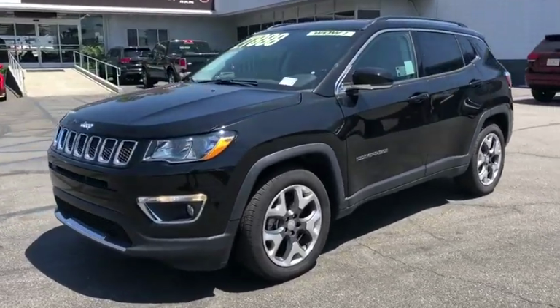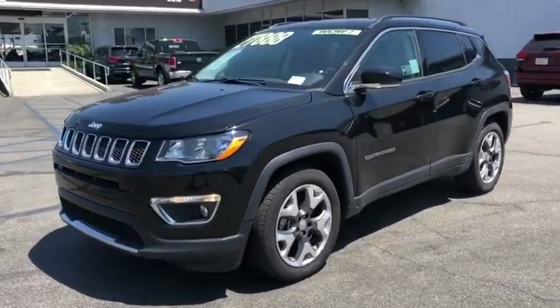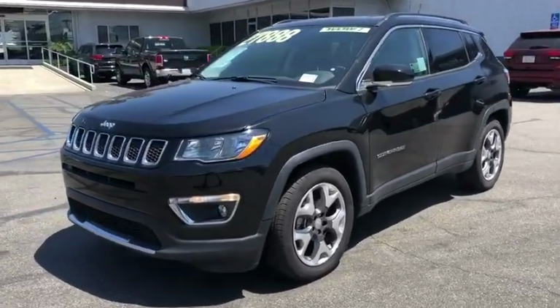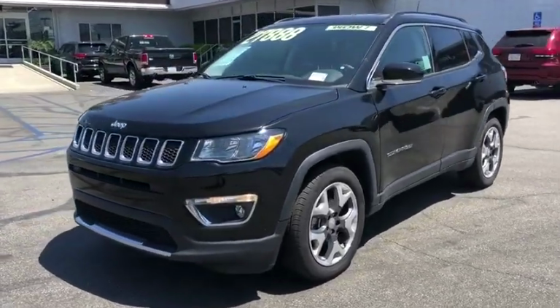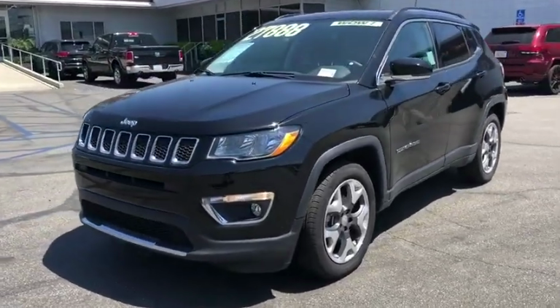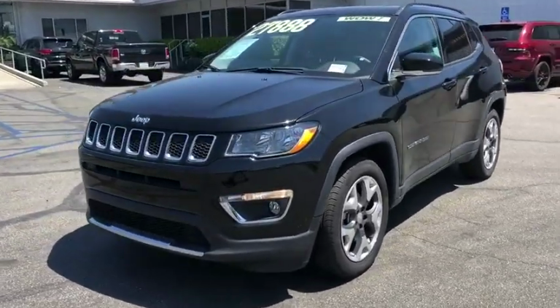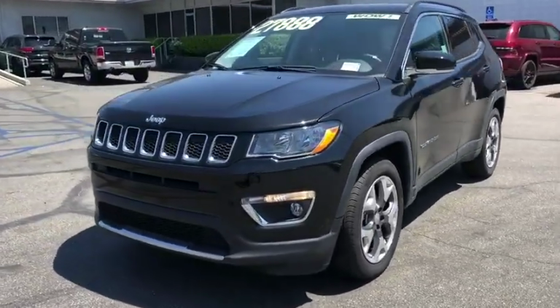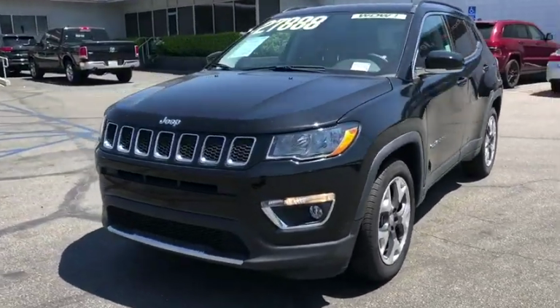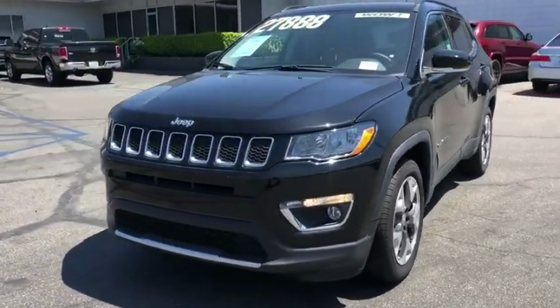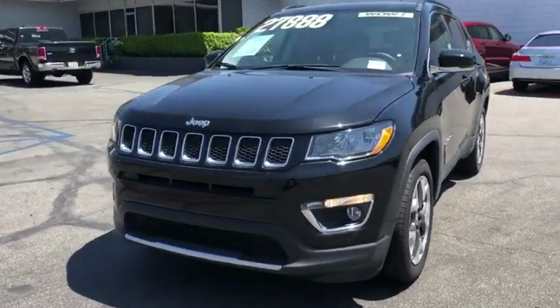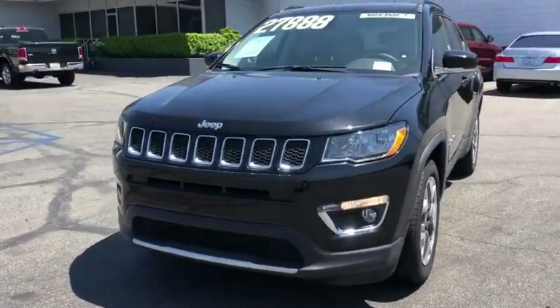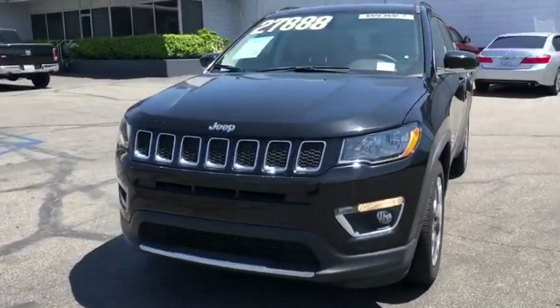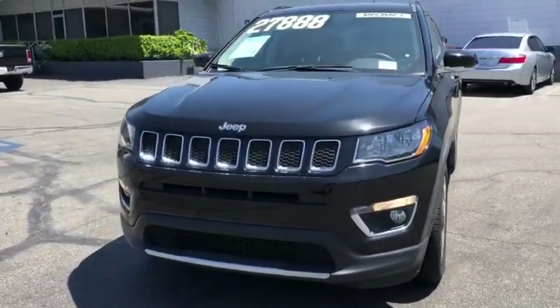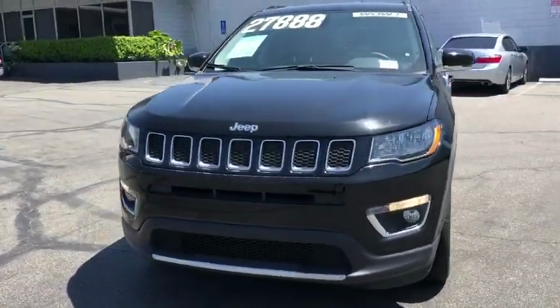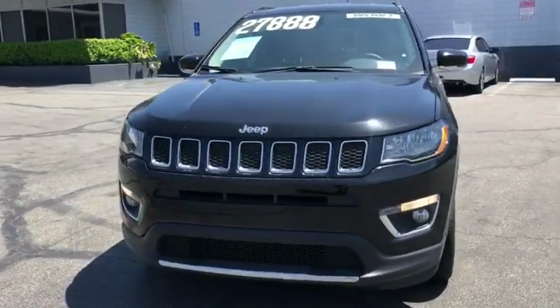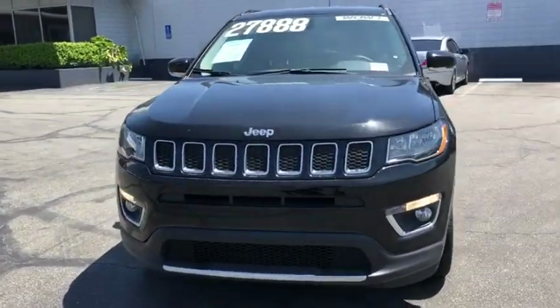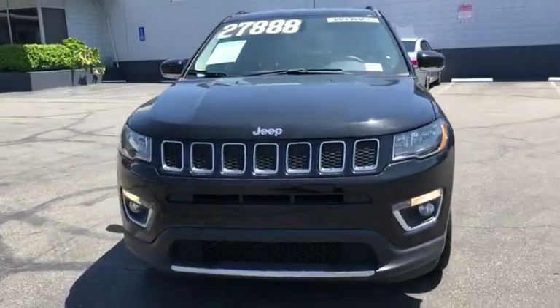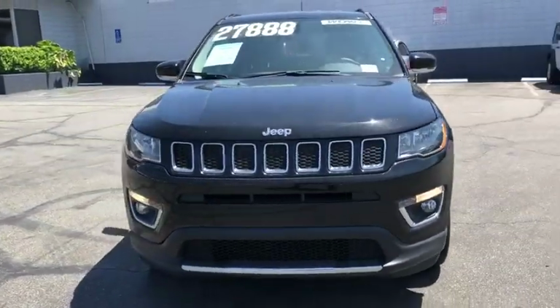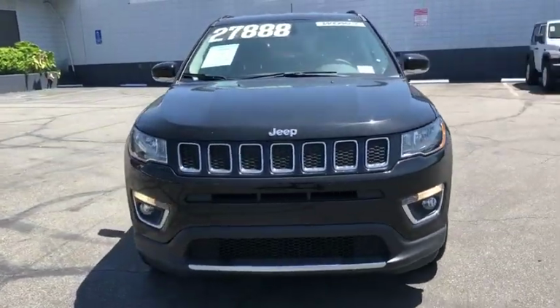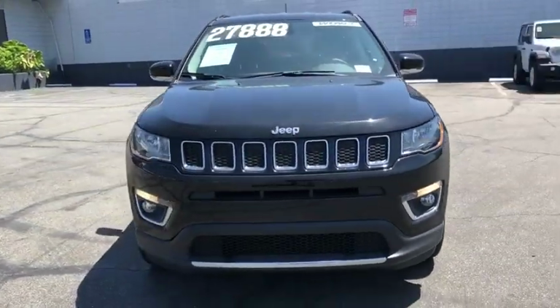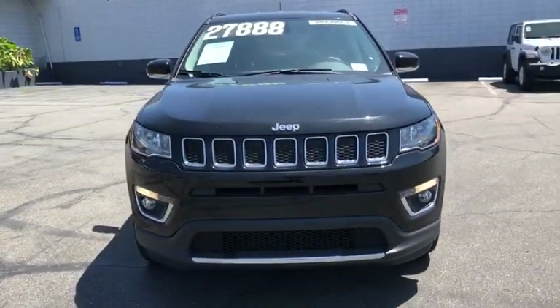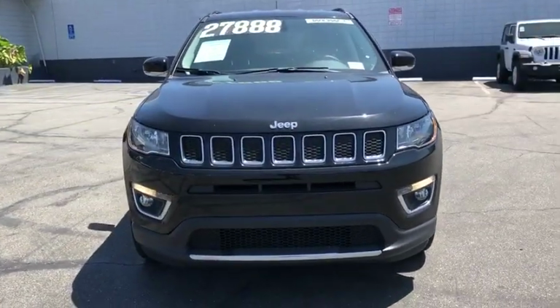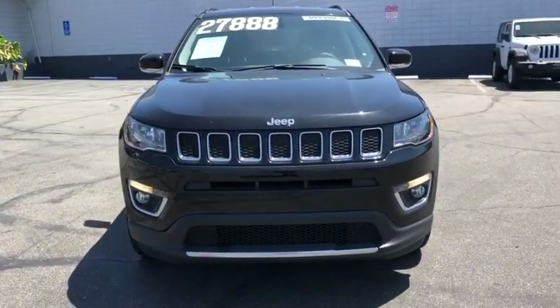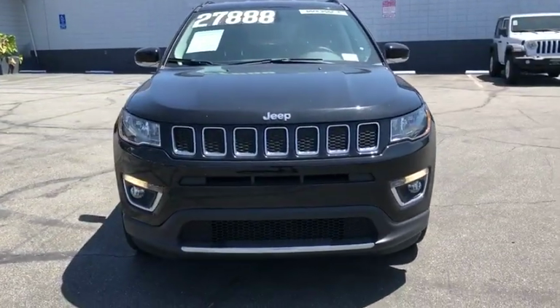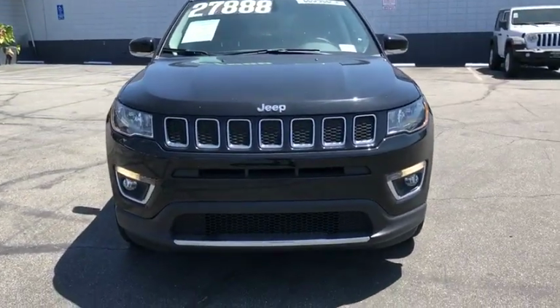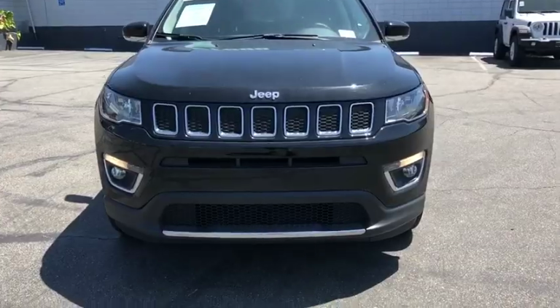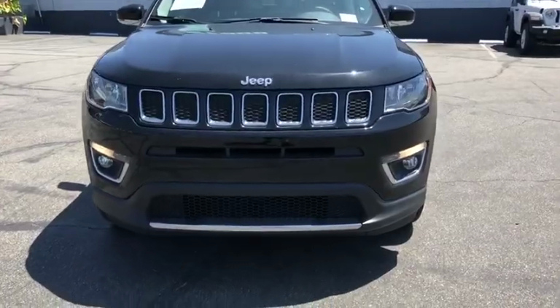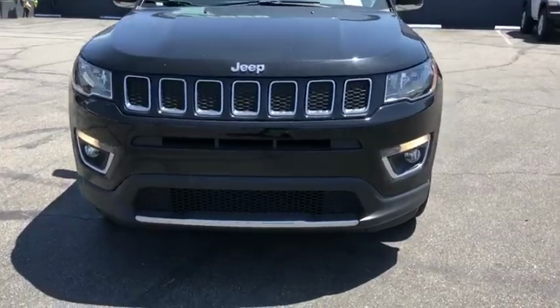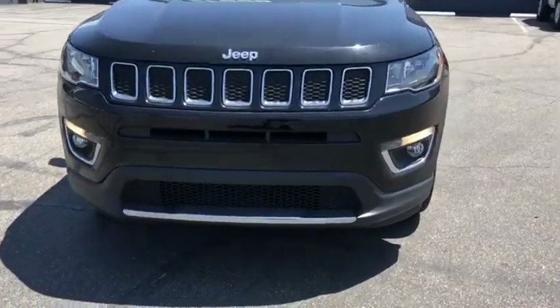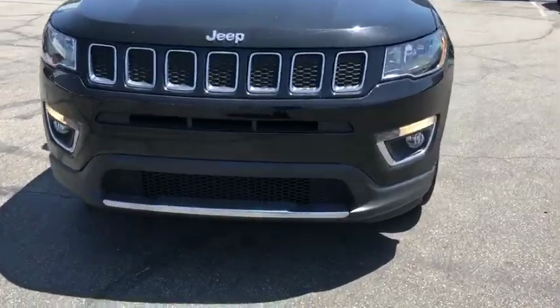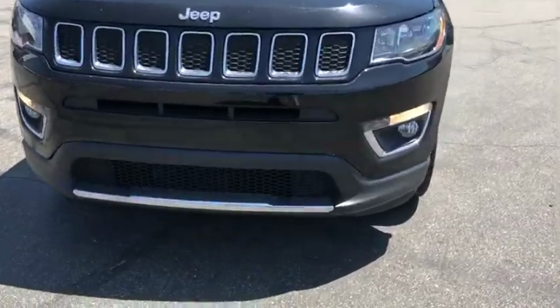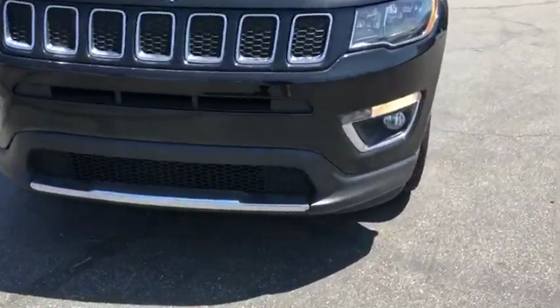This vehicle has less than 600 miles. Here are some of this vehicle's great options.